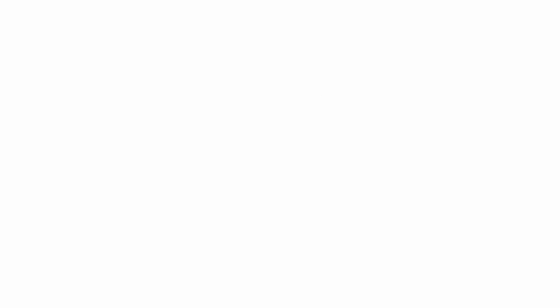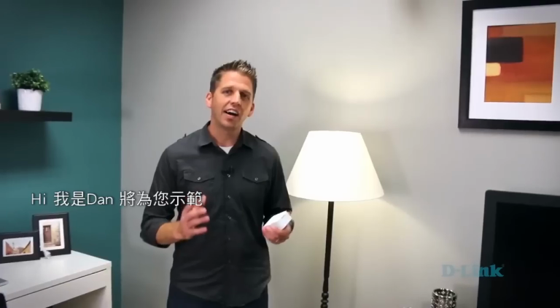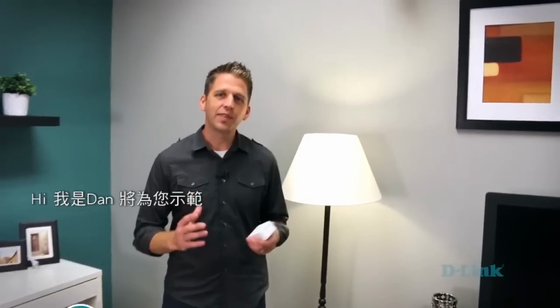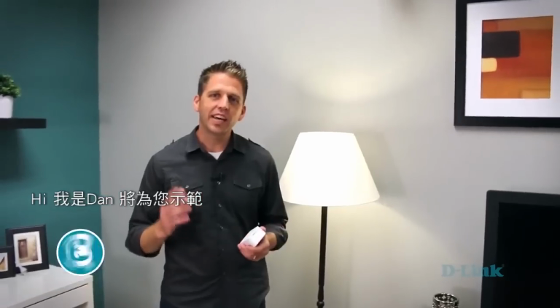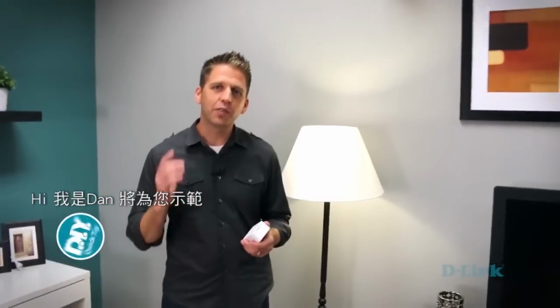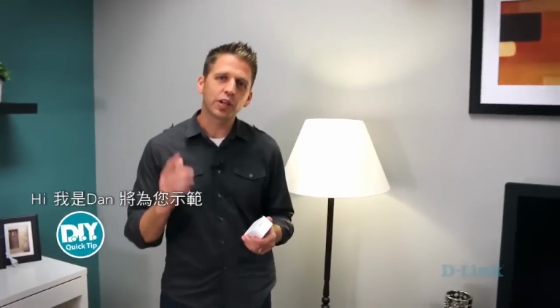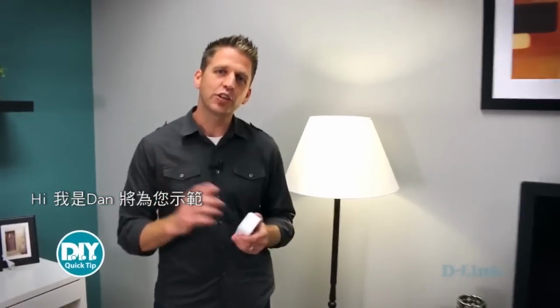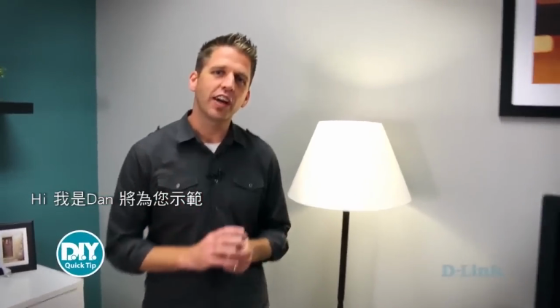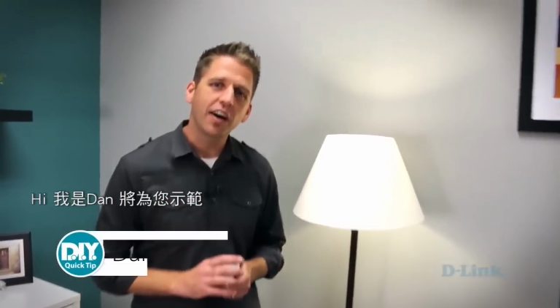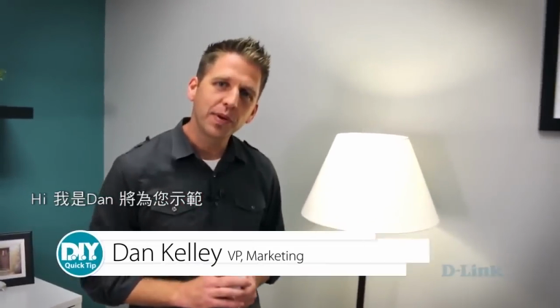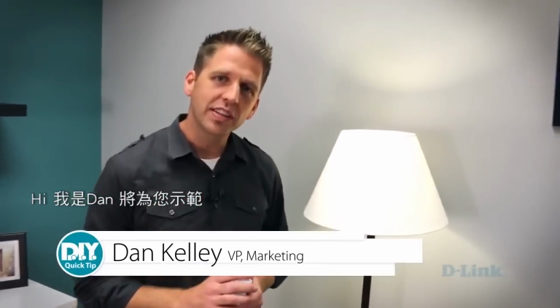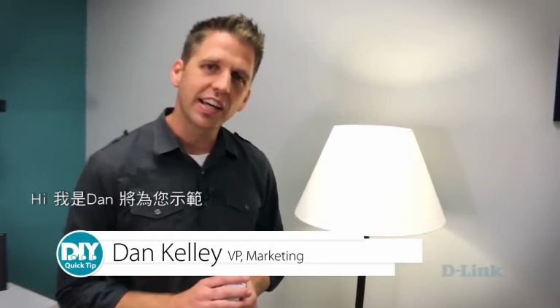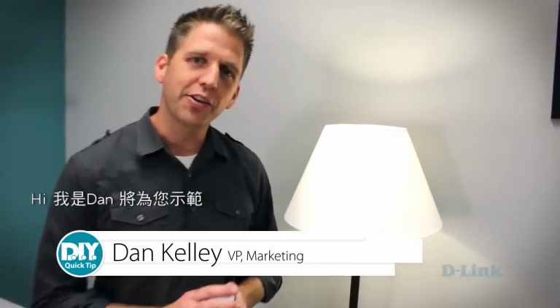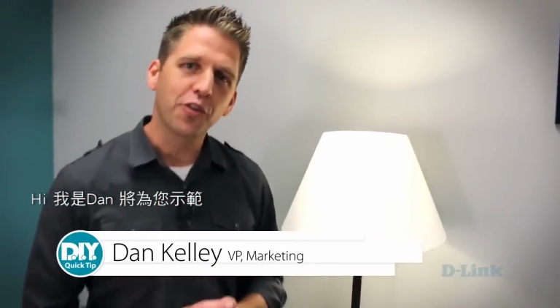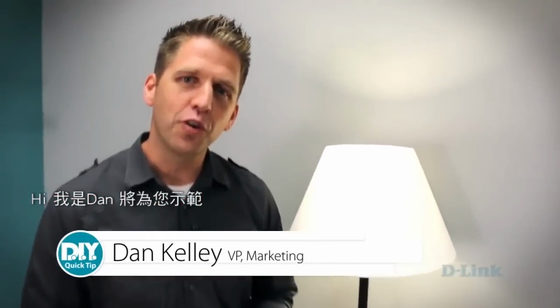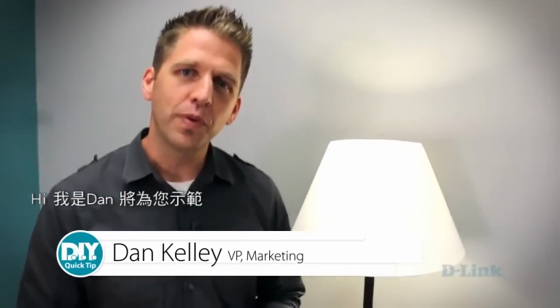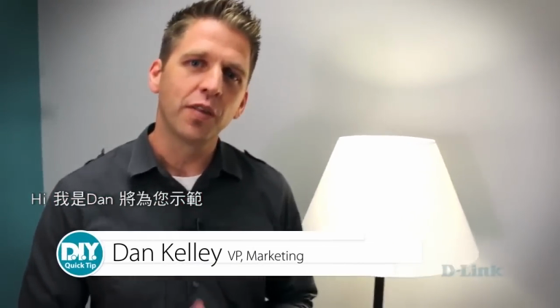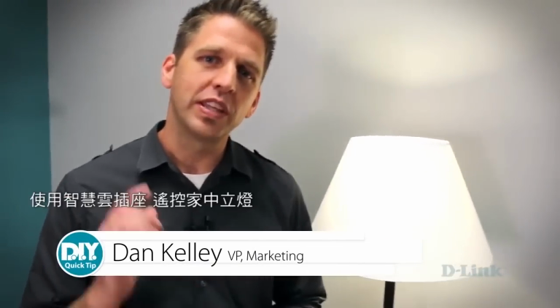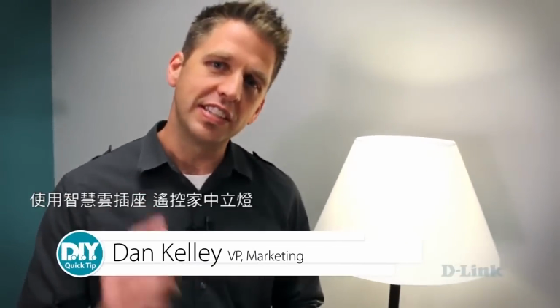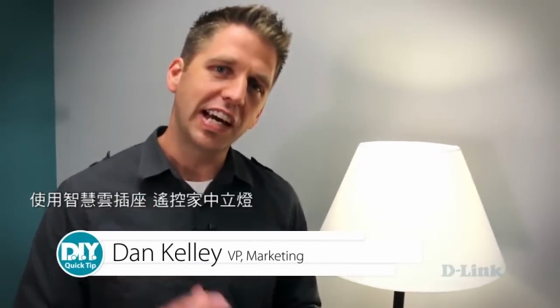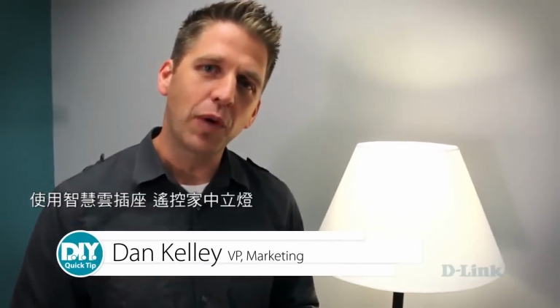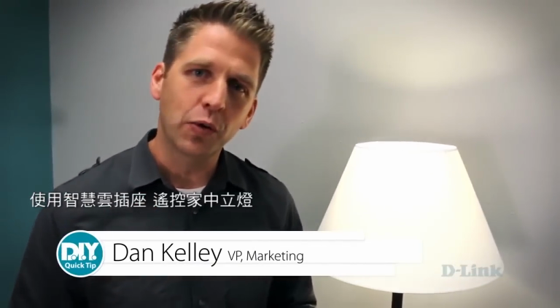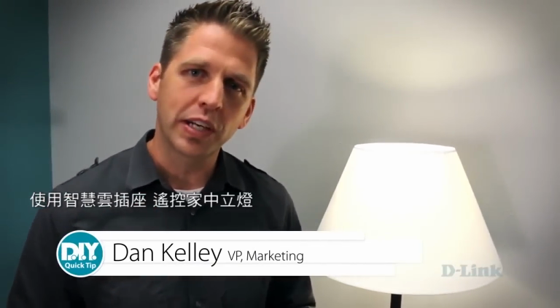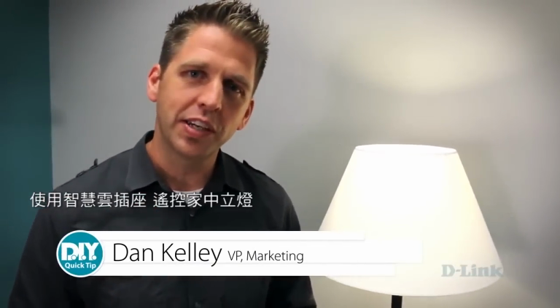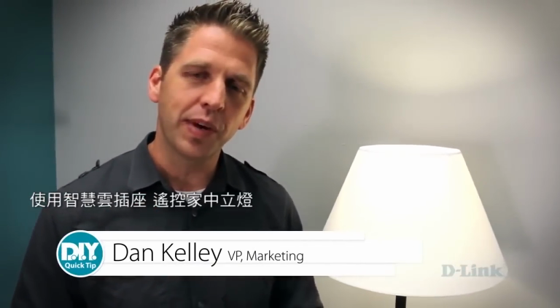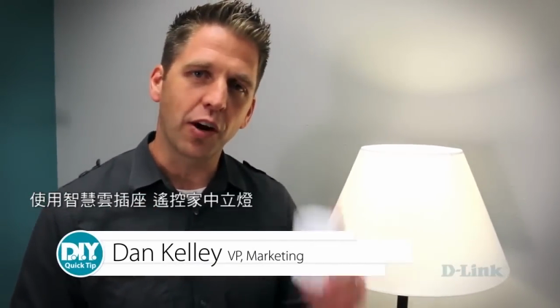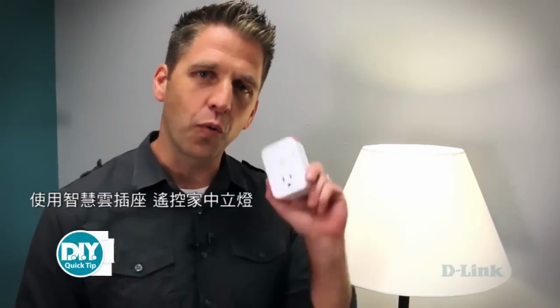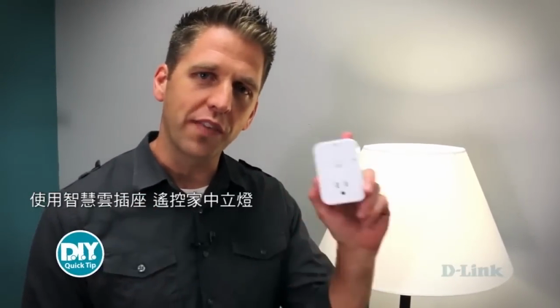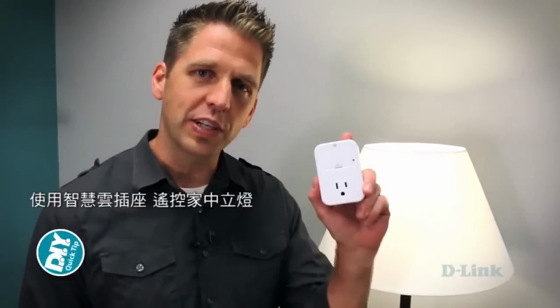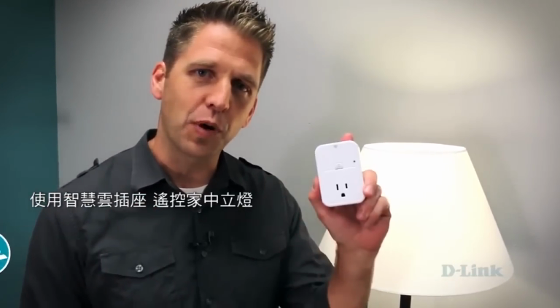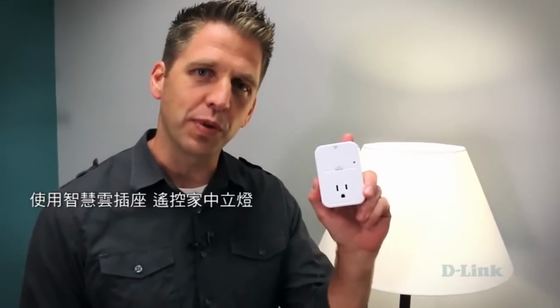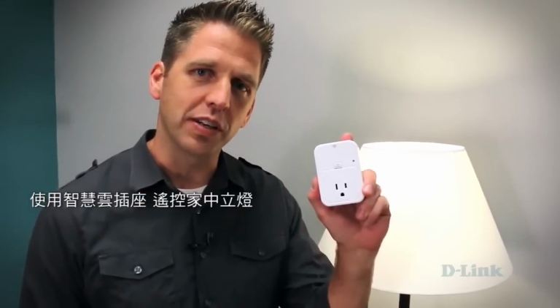Hi, I'm Dan and we're going to show you how to automate the lighting in your home with this DIY Quick Tip and our Wi-Fi Smart Plug.